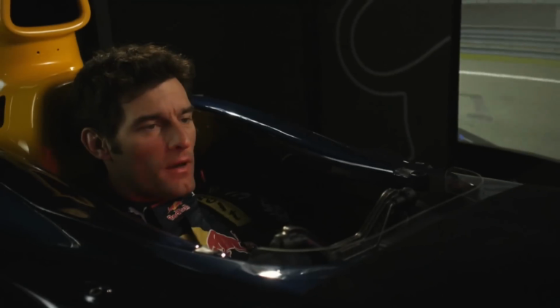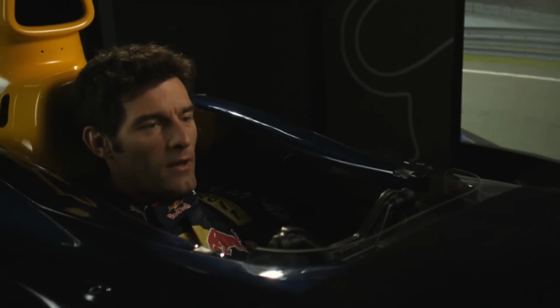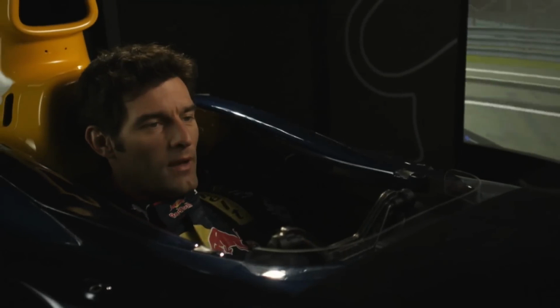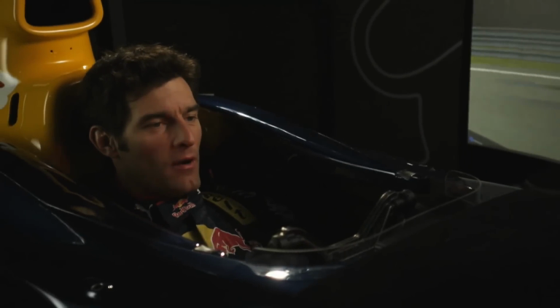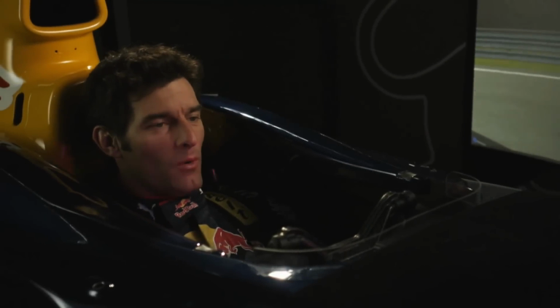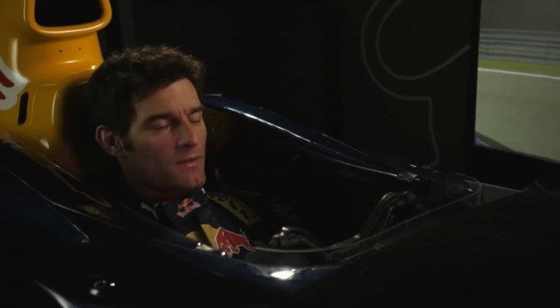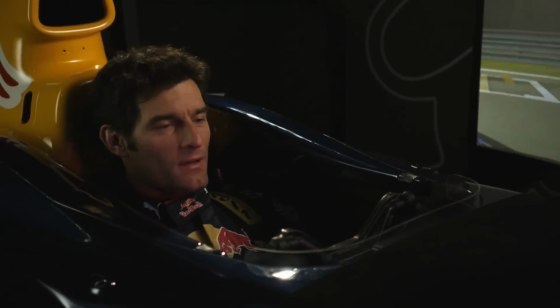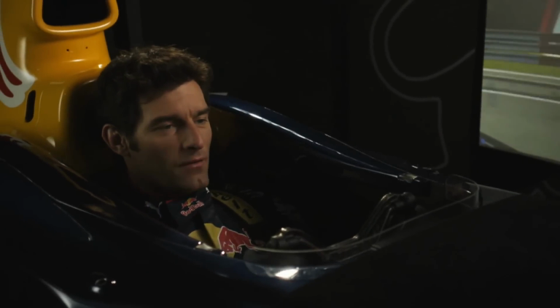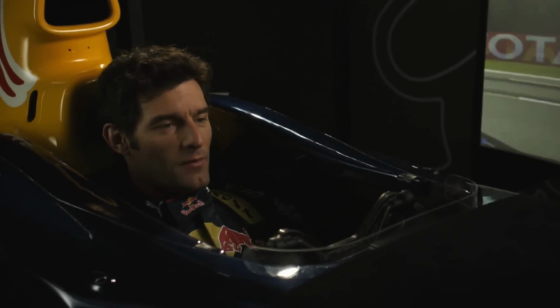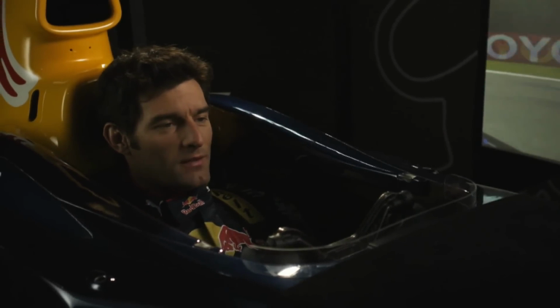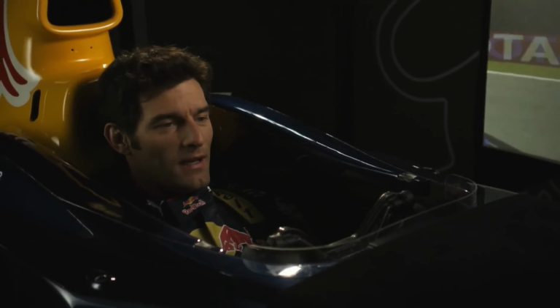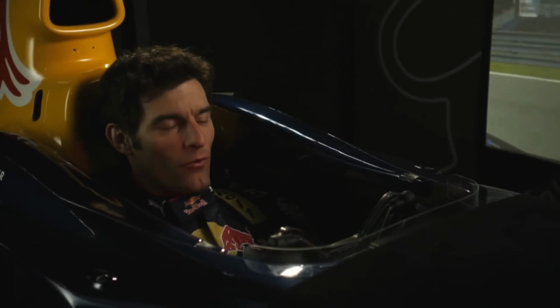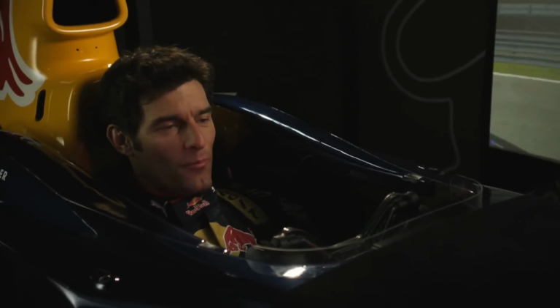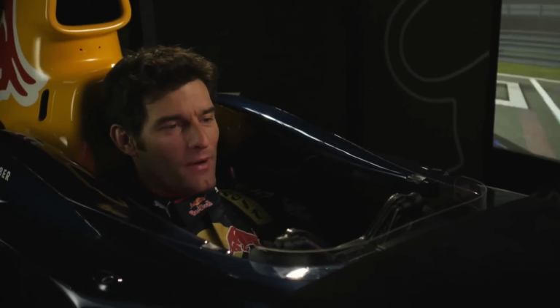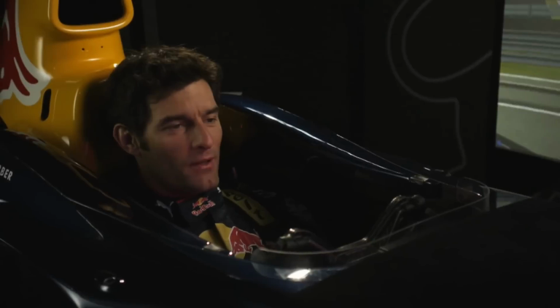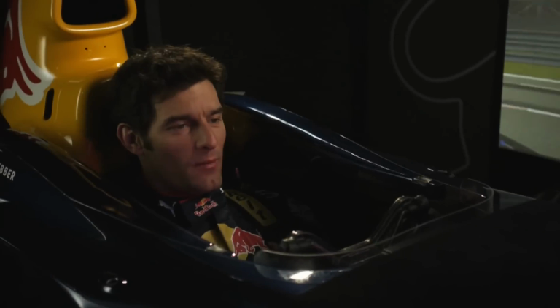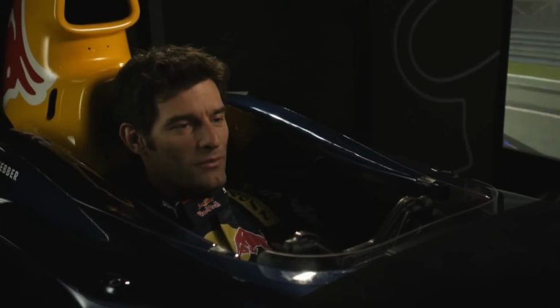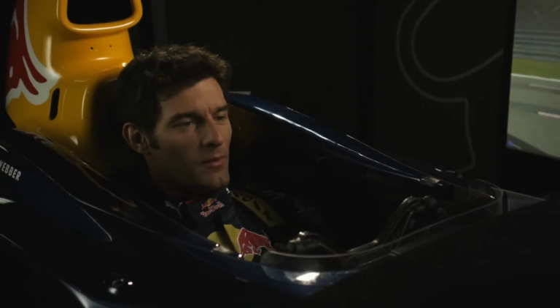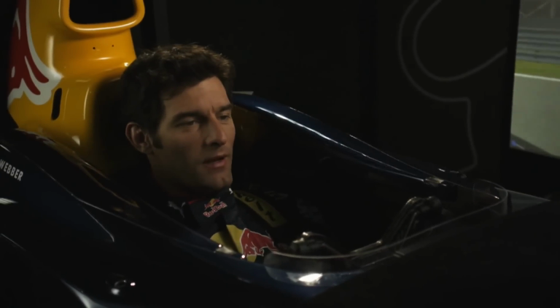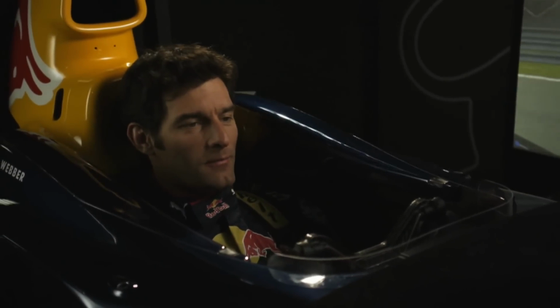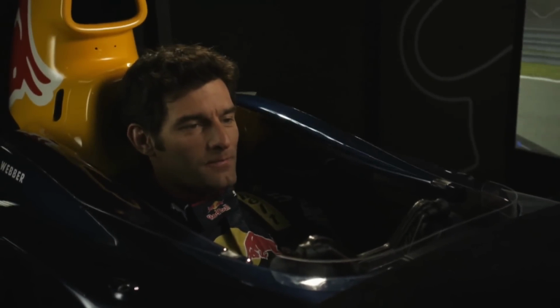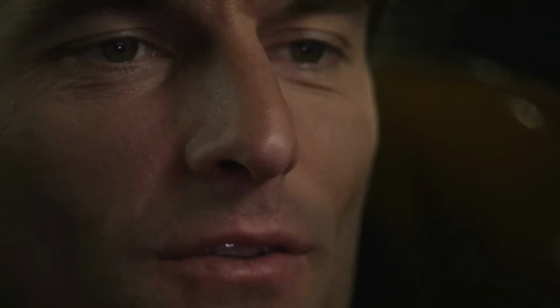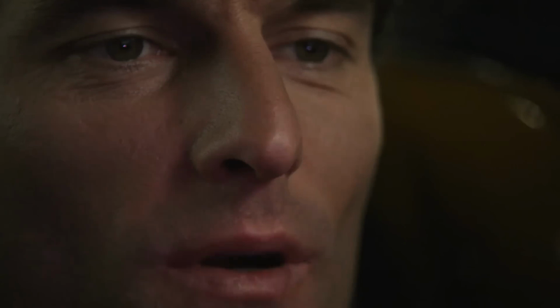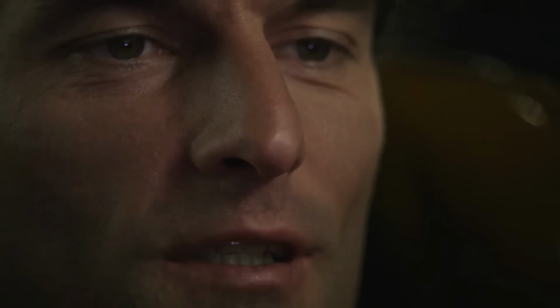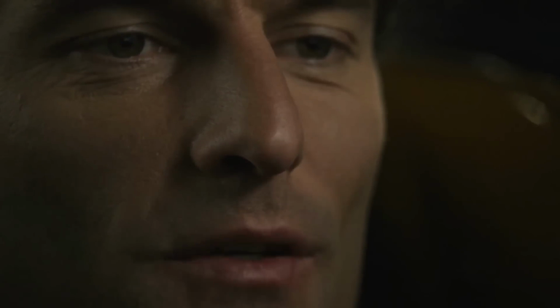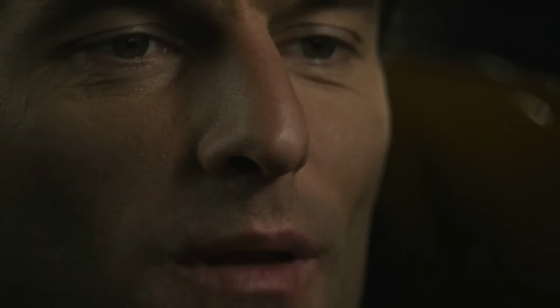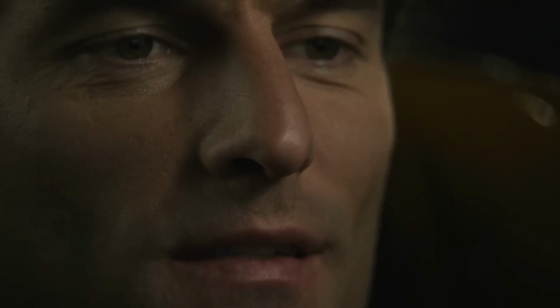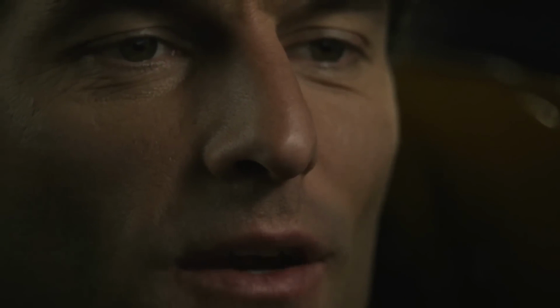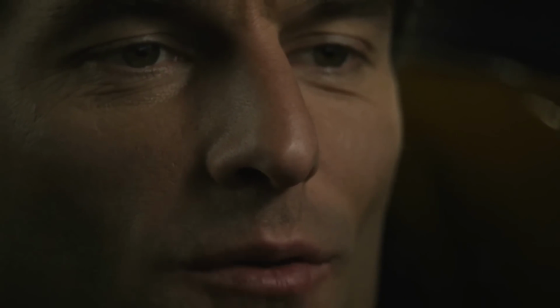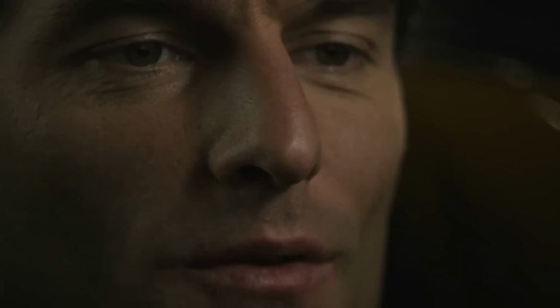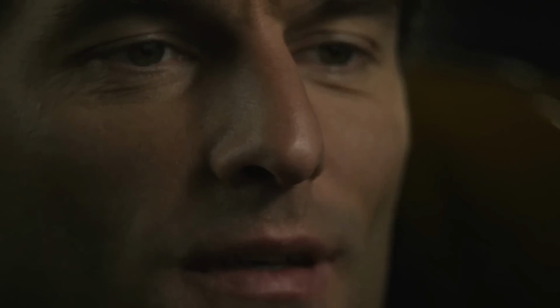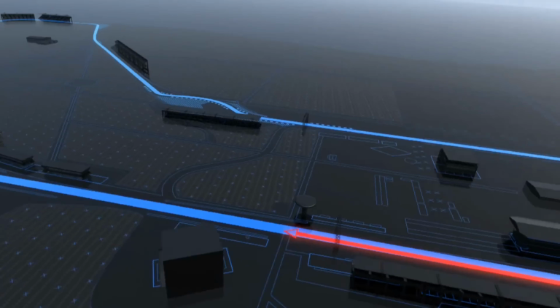Here we are at Monza, the famous Italian Grand Prix in the Red Bull simulator. It's always a special place to go to Monza.